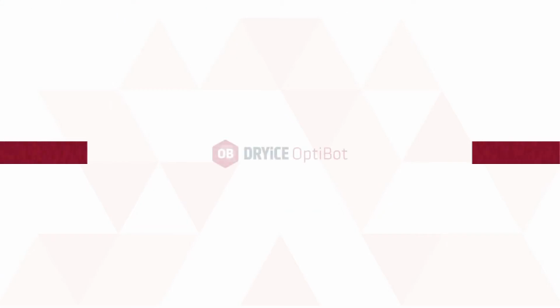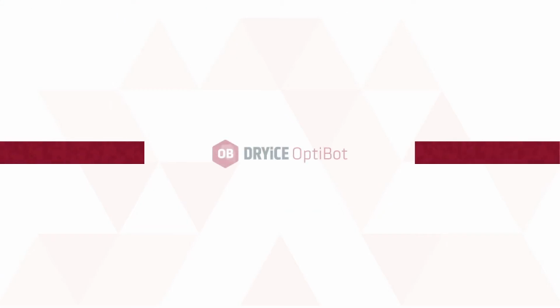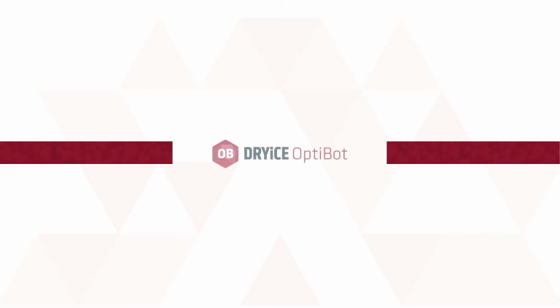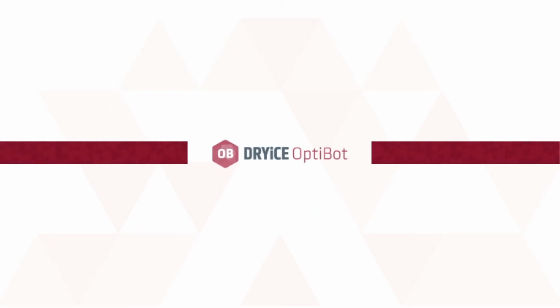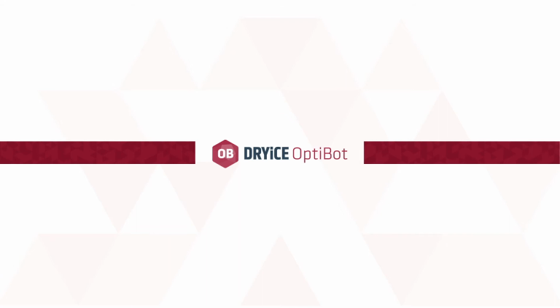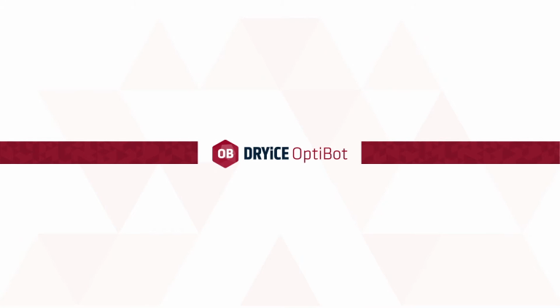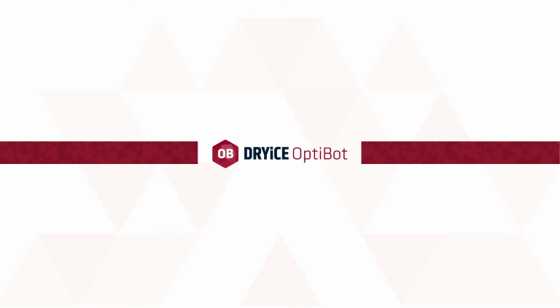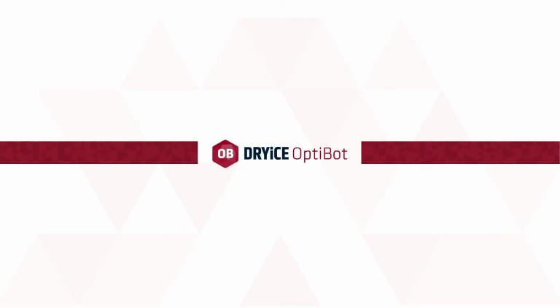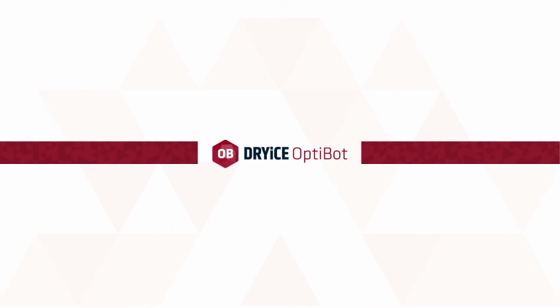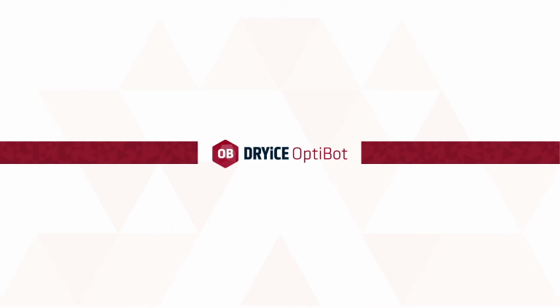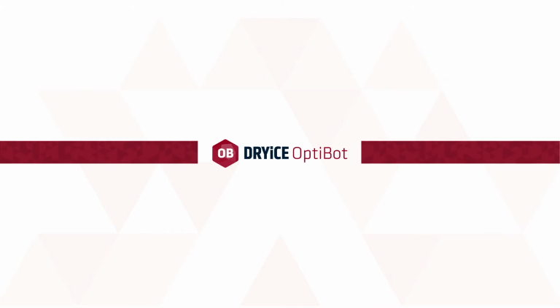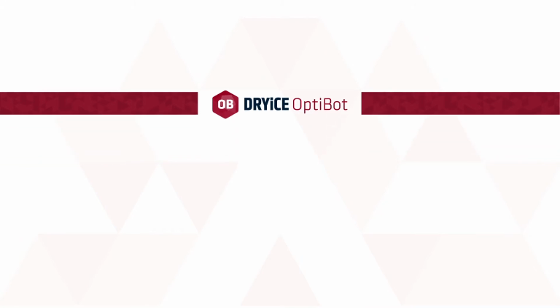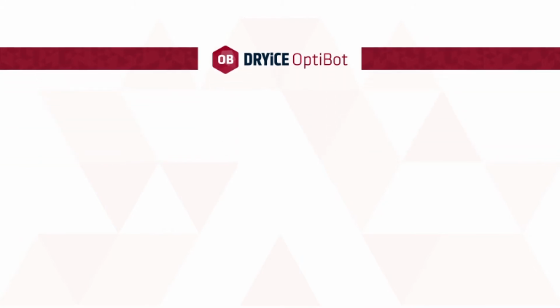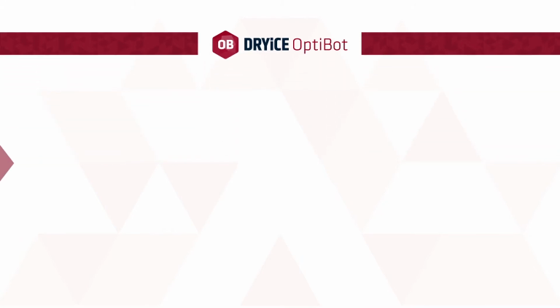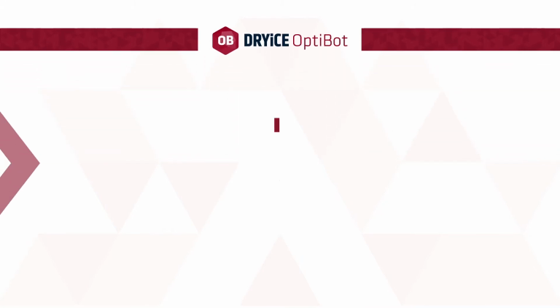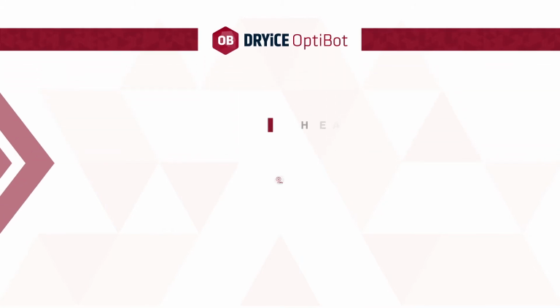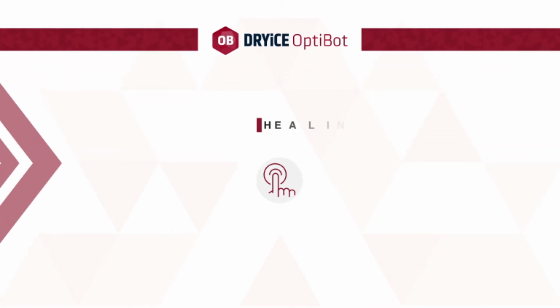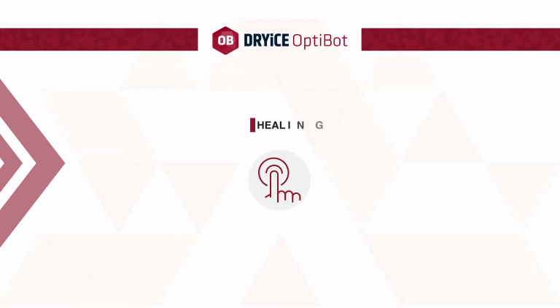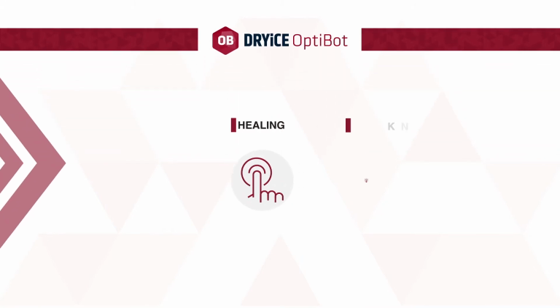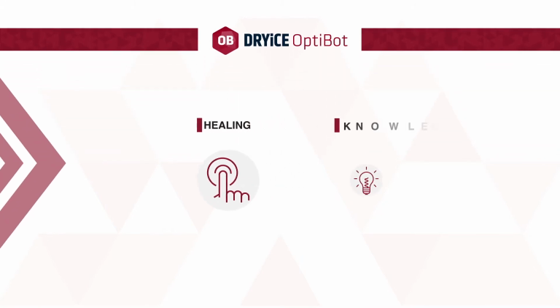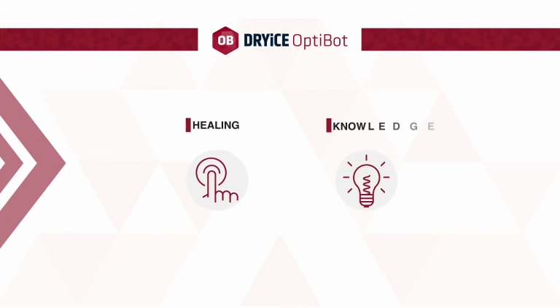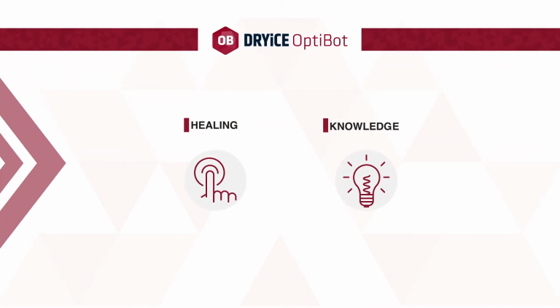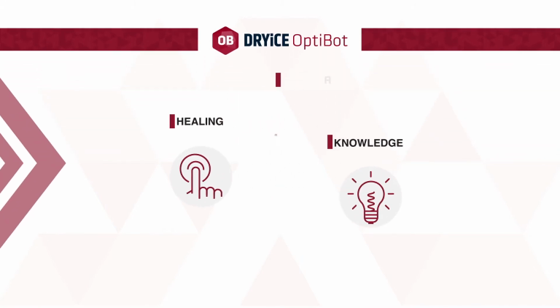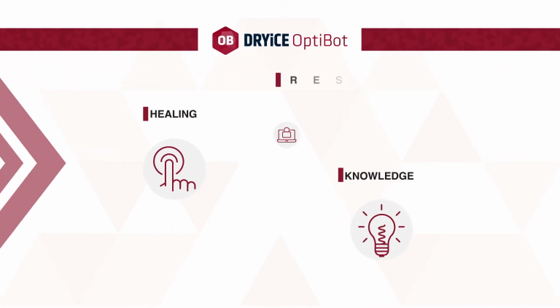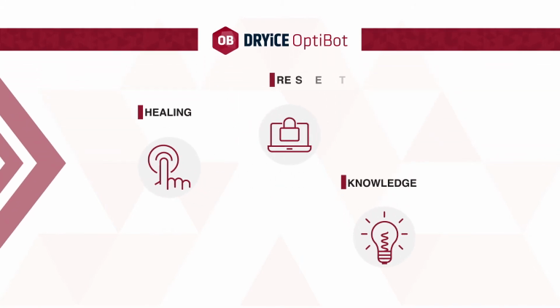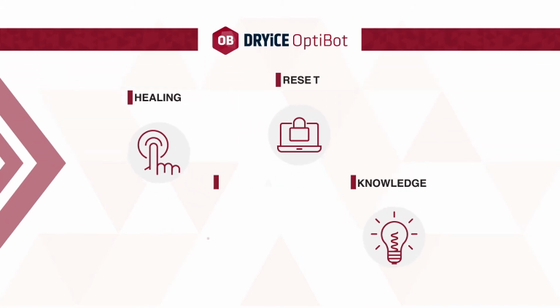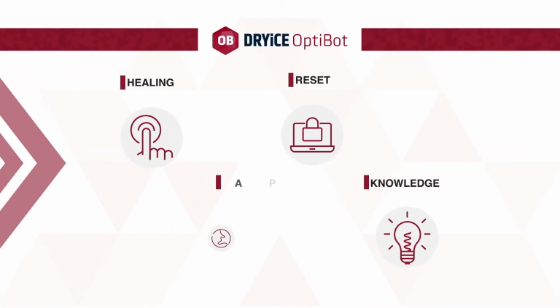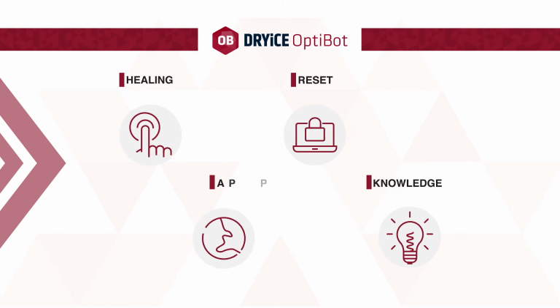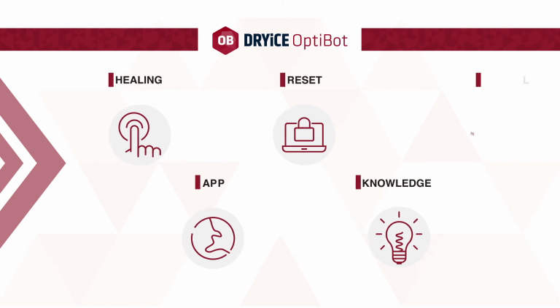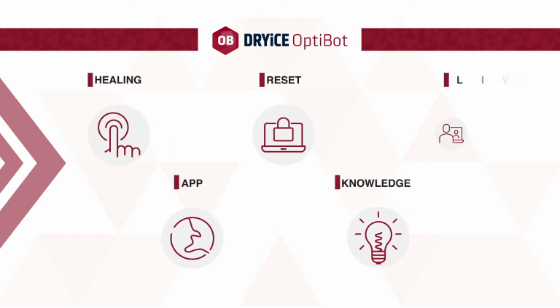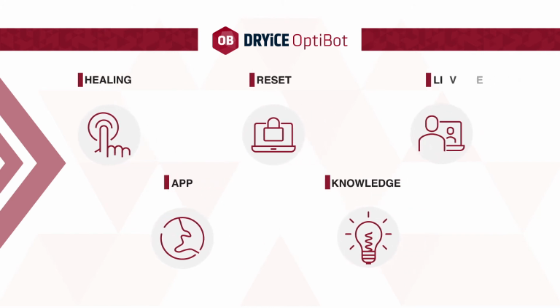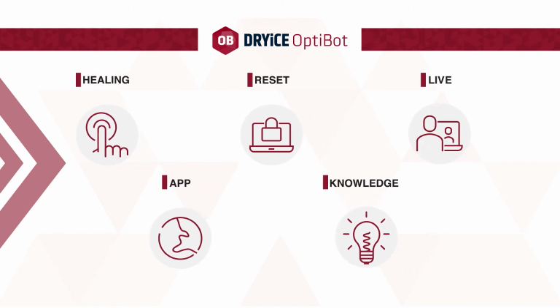Dry Ice OptiBot consists of five modules: Healing, Knowledge, Reset, App, and Live.